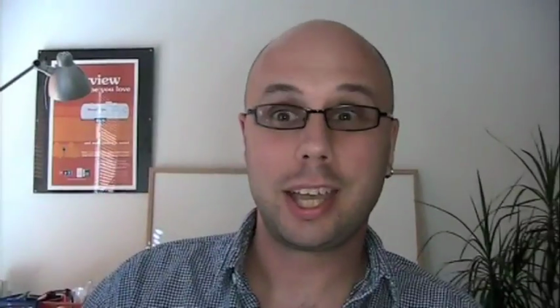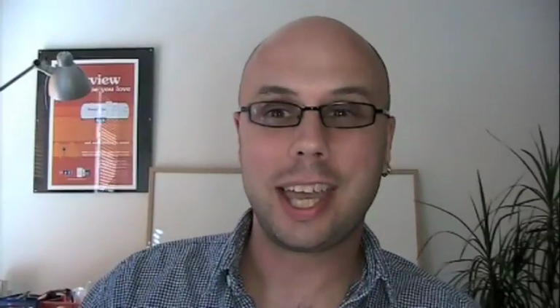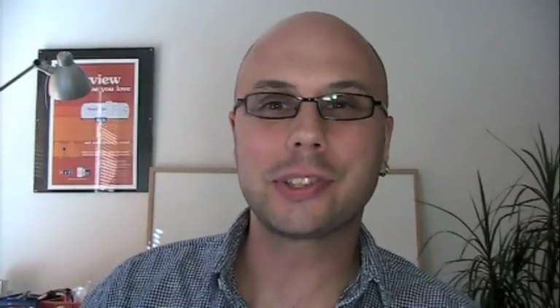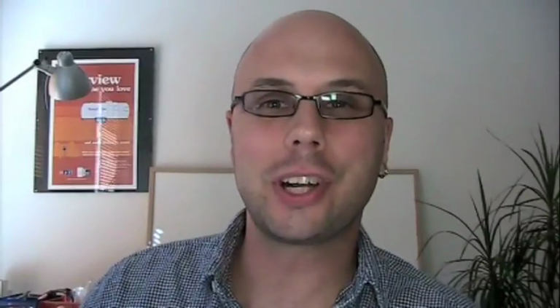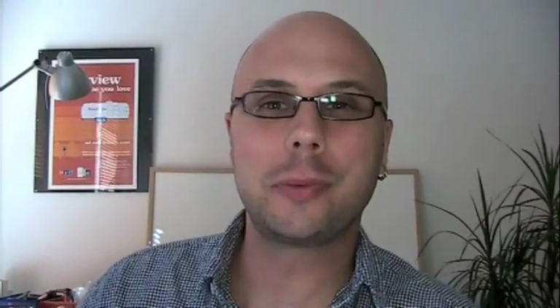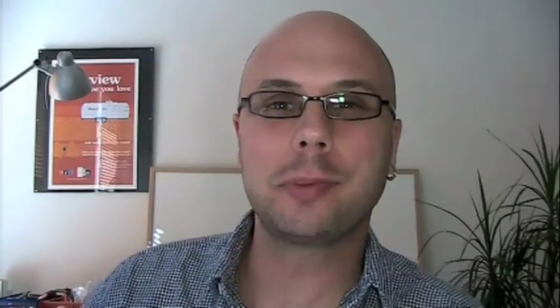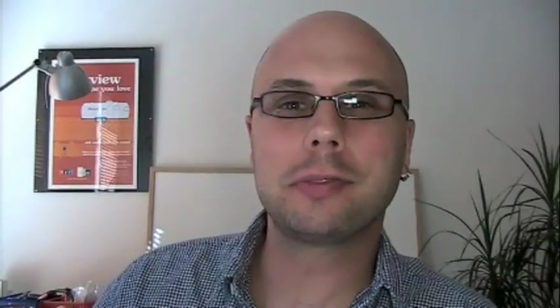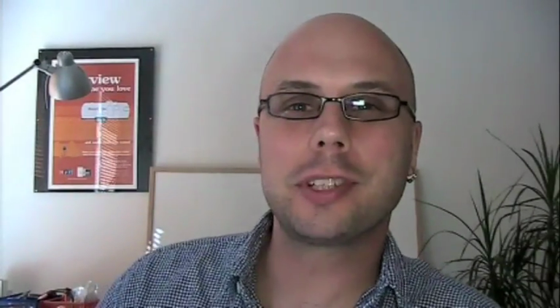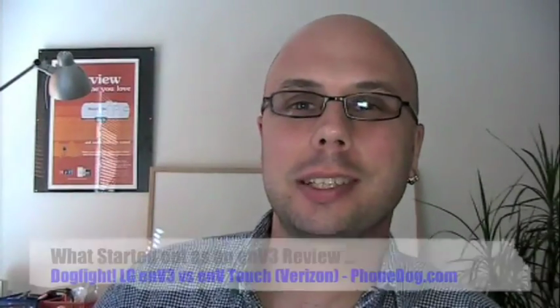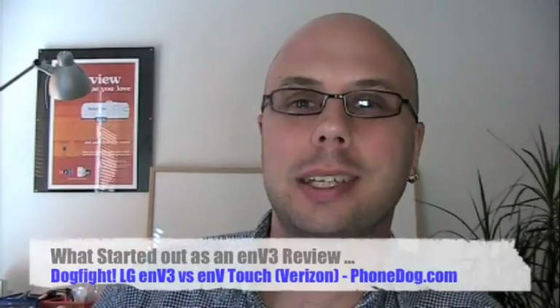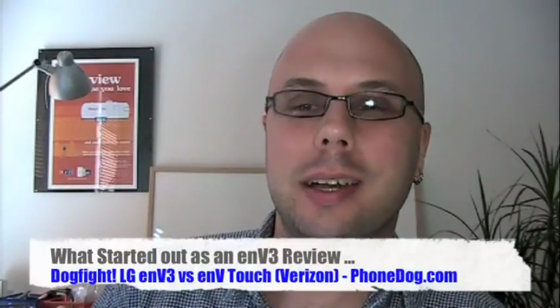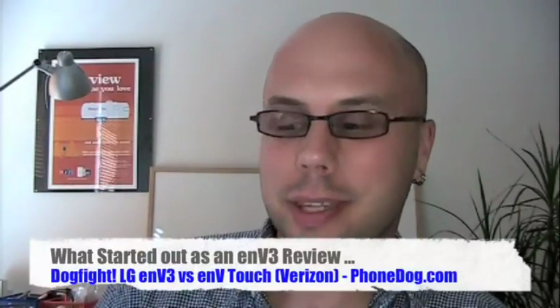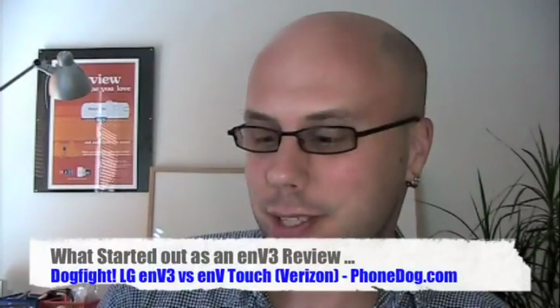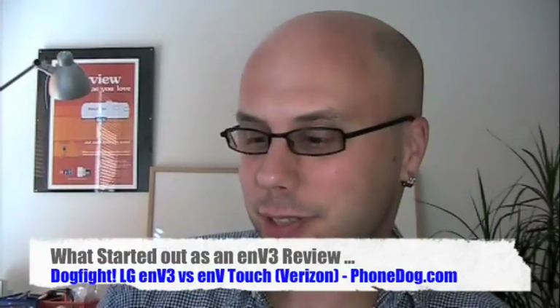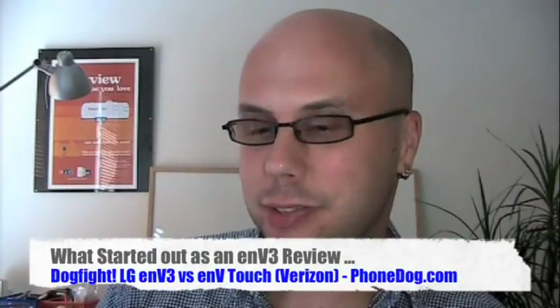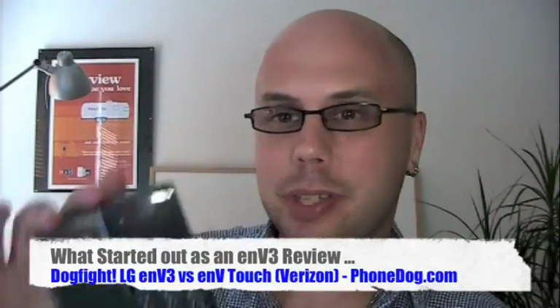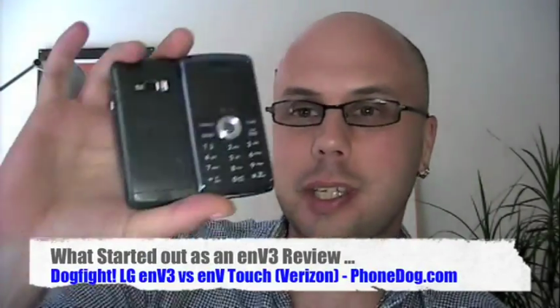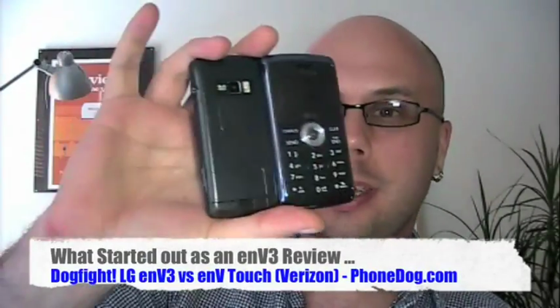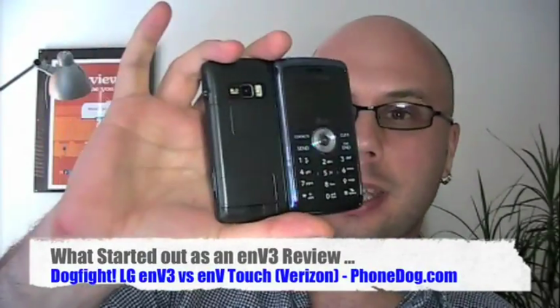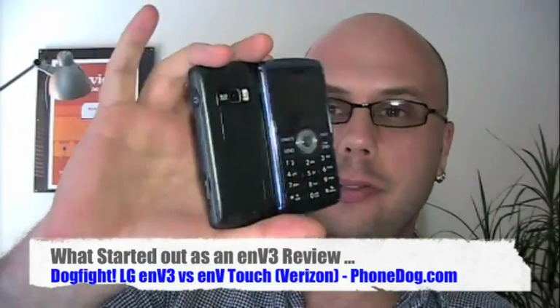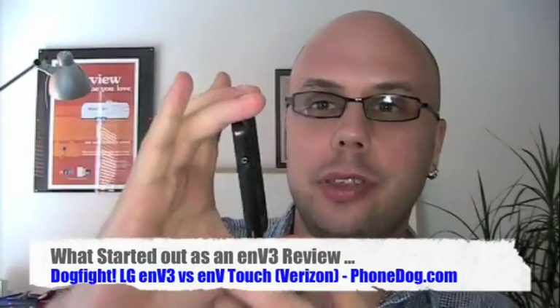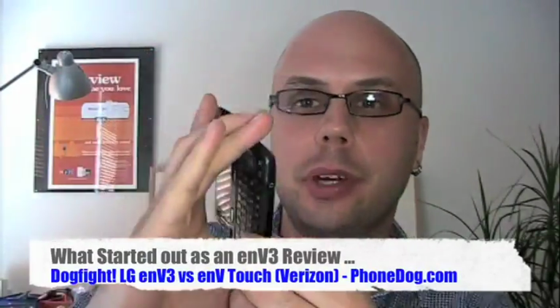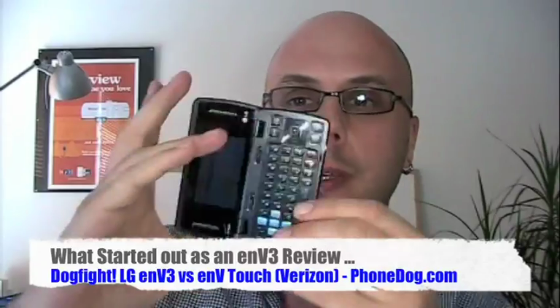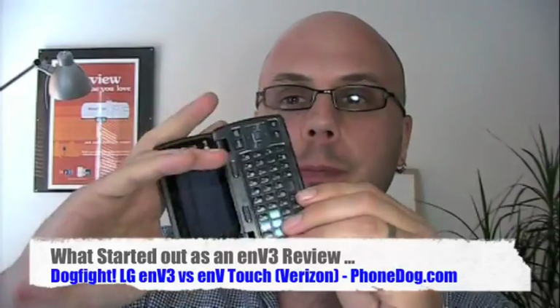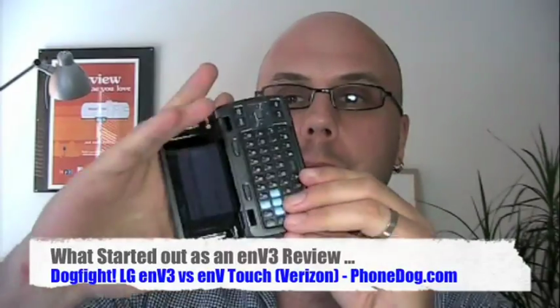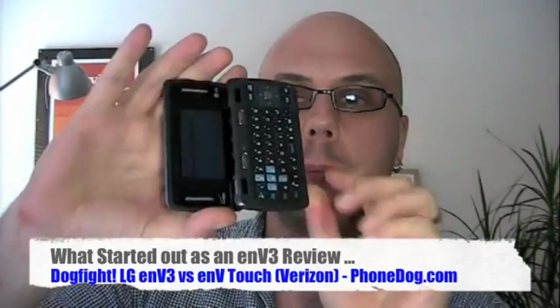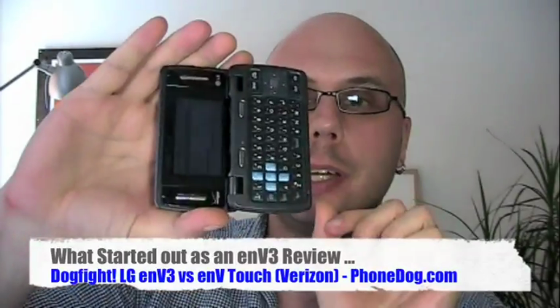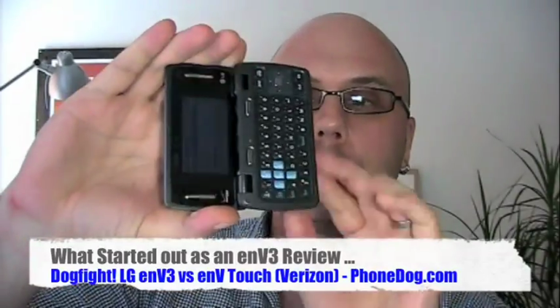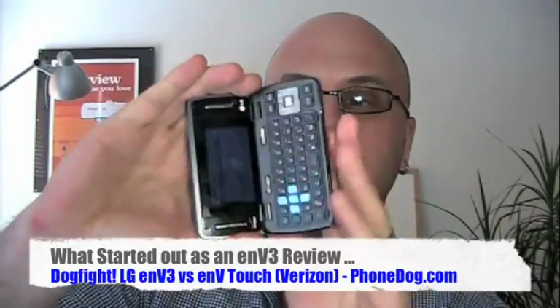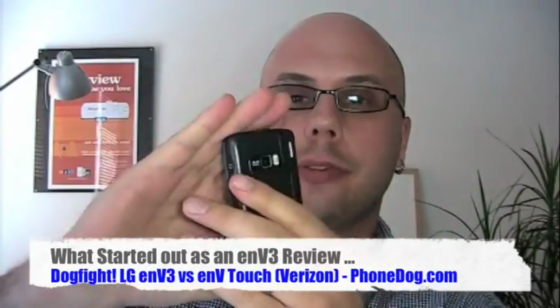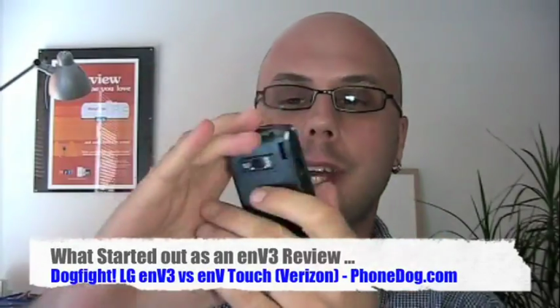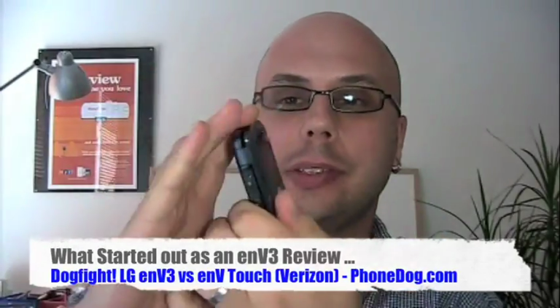Hey, what's going on everybody? I'm Noah from phonedog.com and this is the NV3 from LG and Verizon.